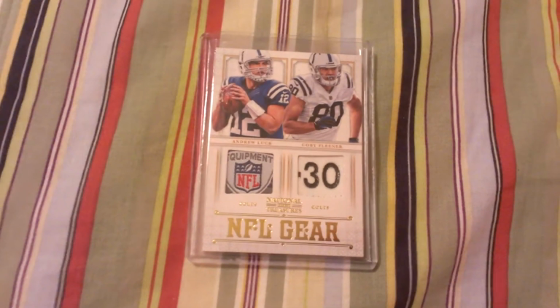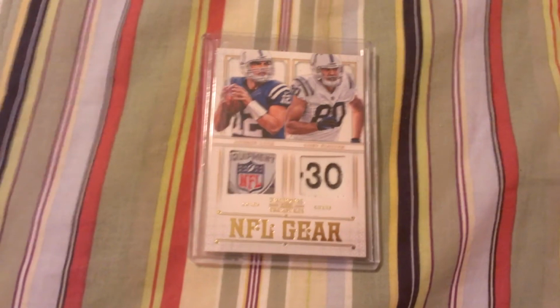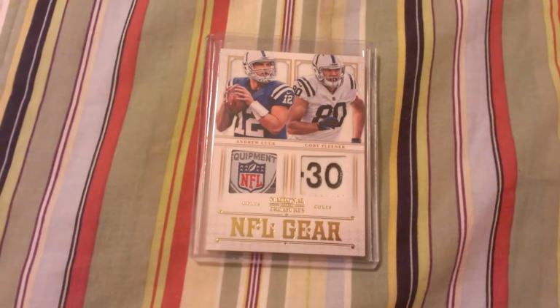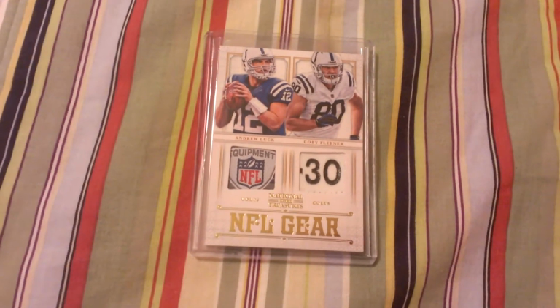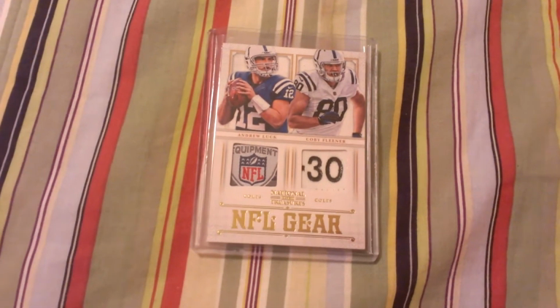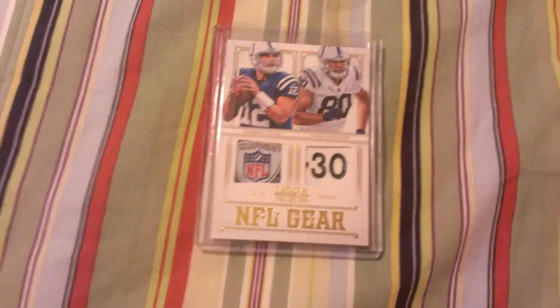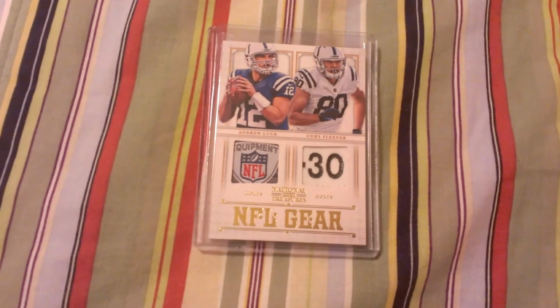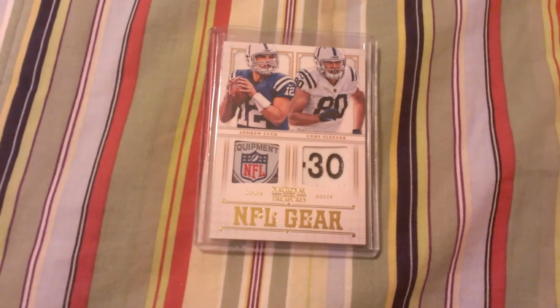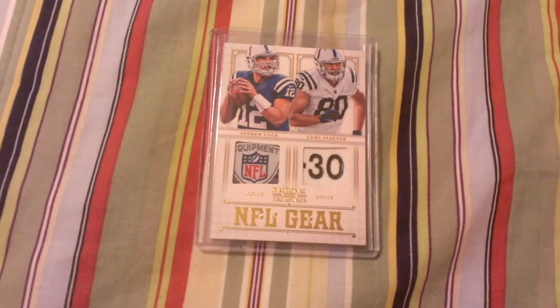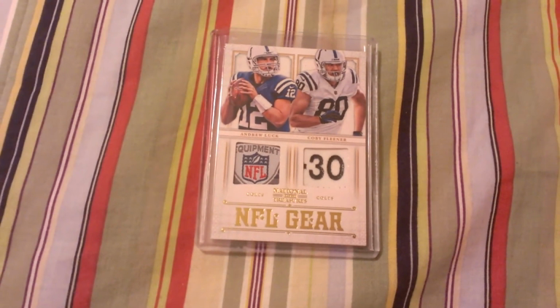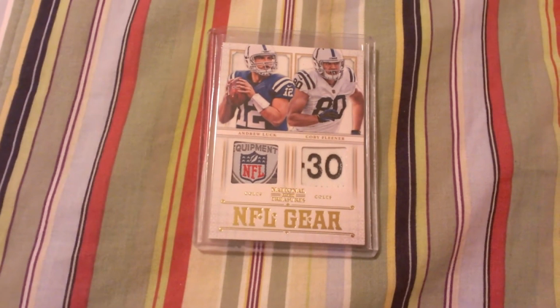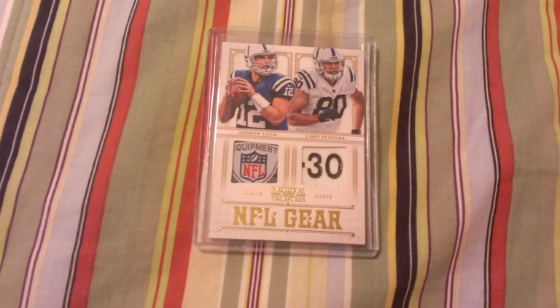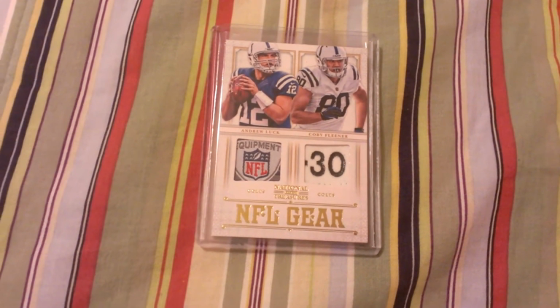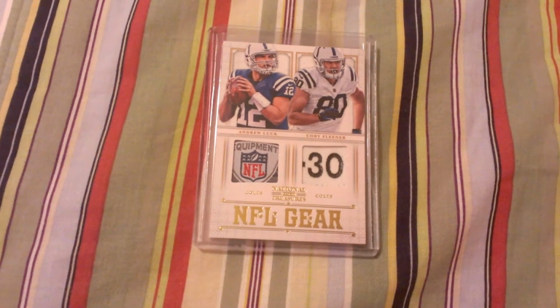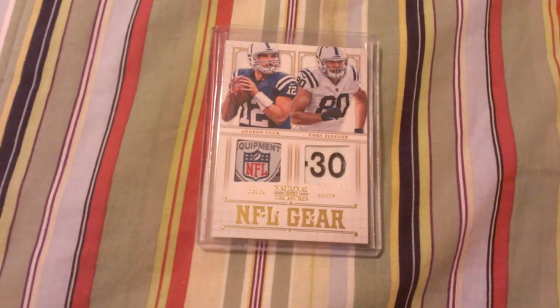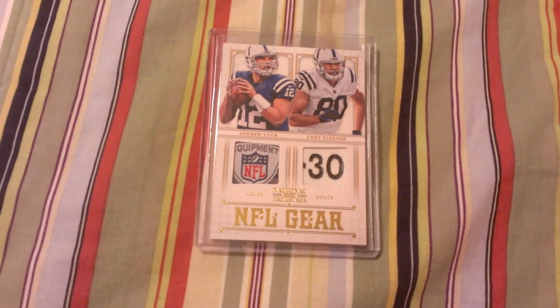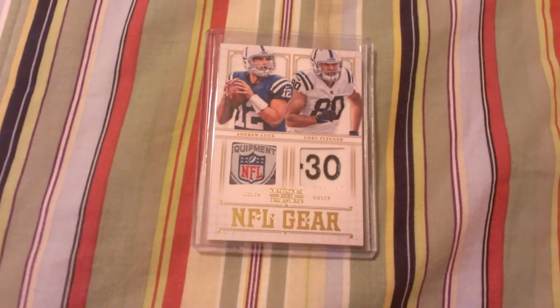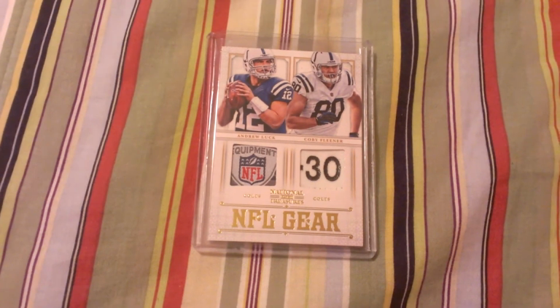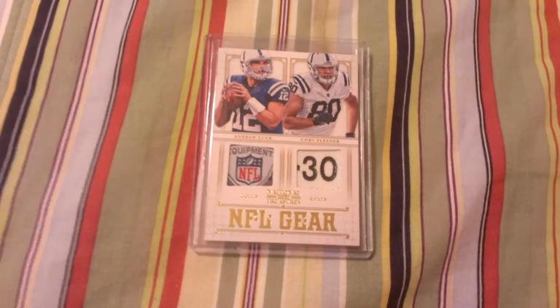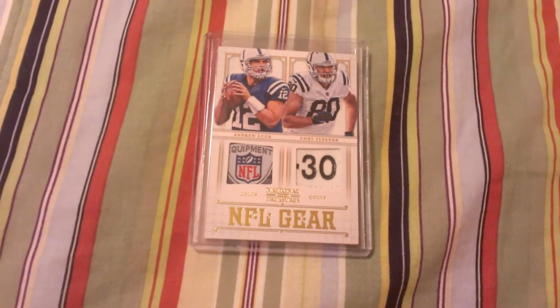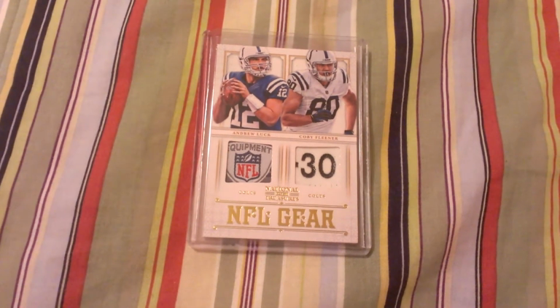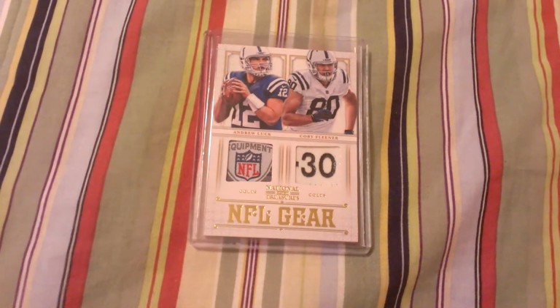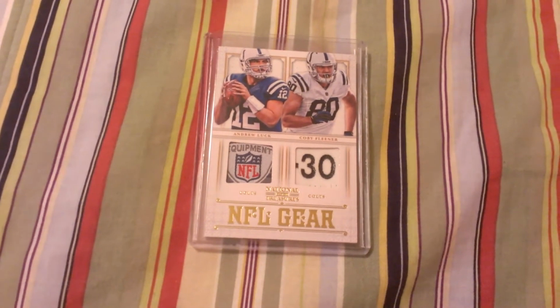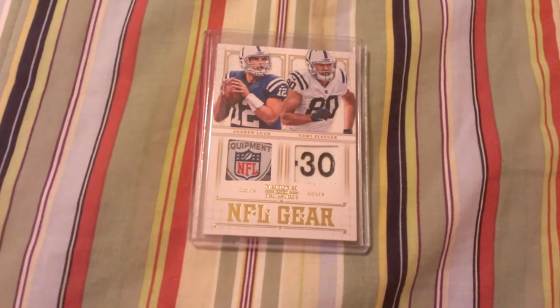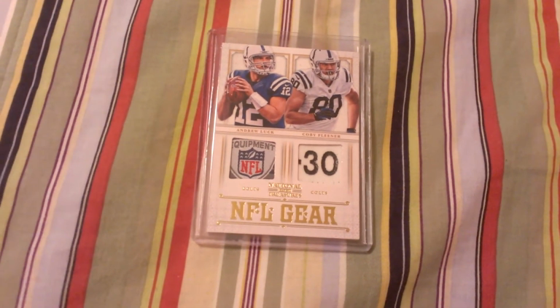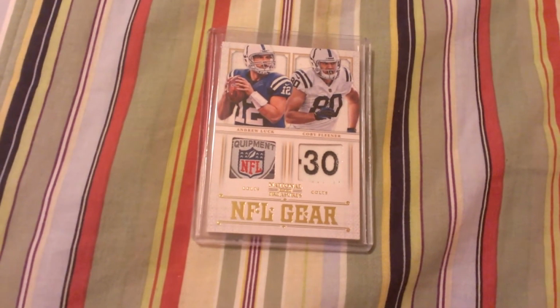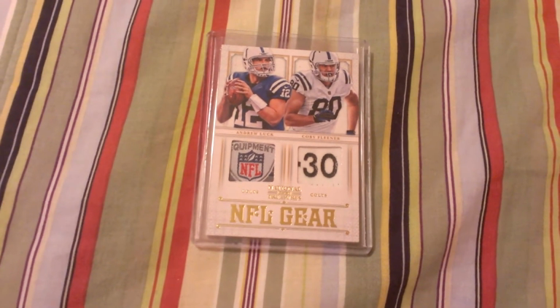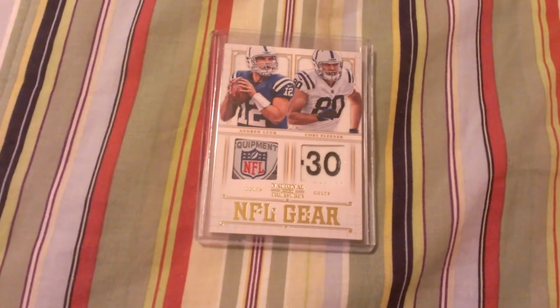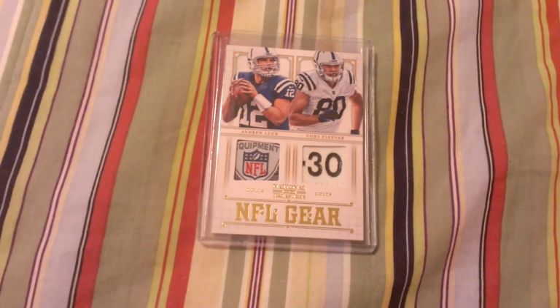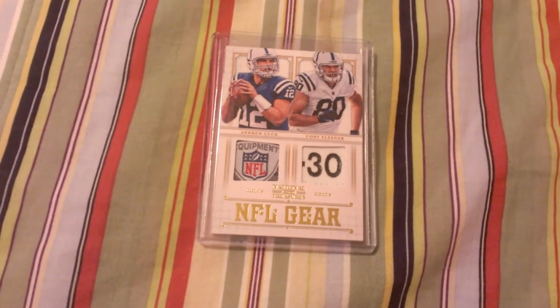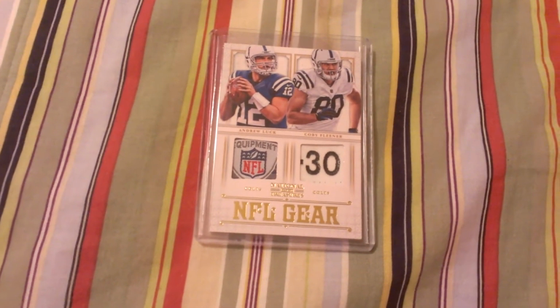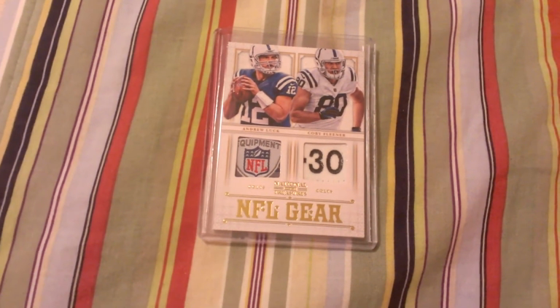What's up guys? This is the MB Professor here. This is a very nice card — Andrew Luck, Kobe Flaner dual logo patch.